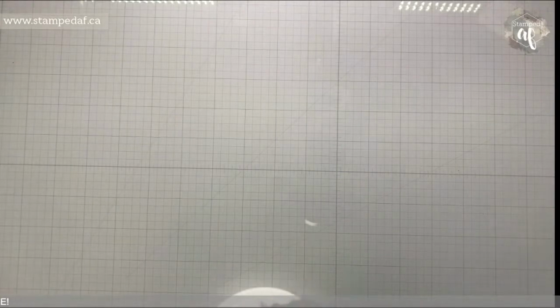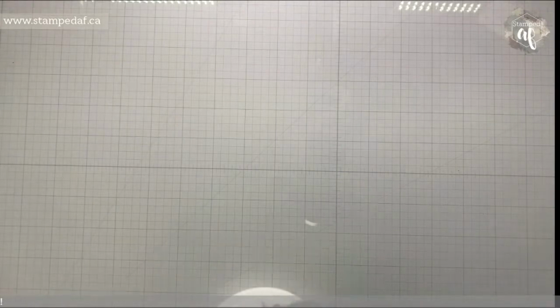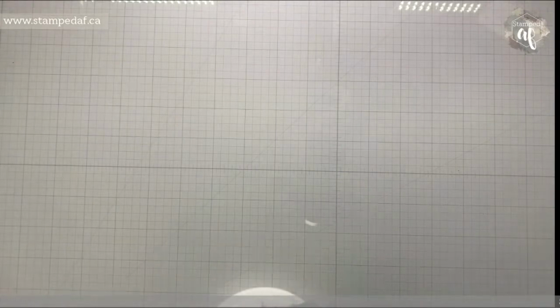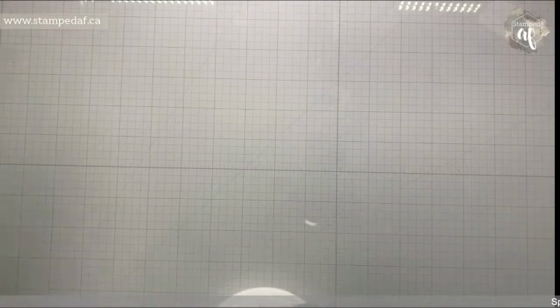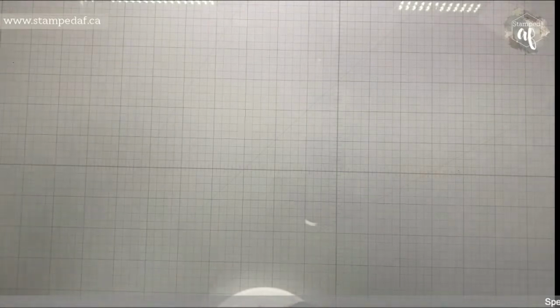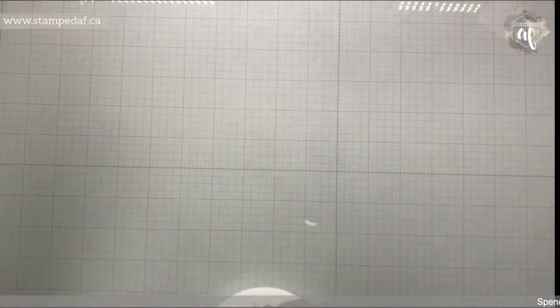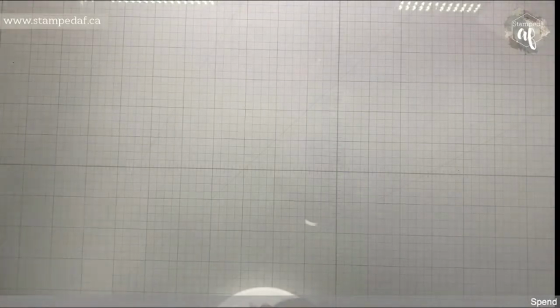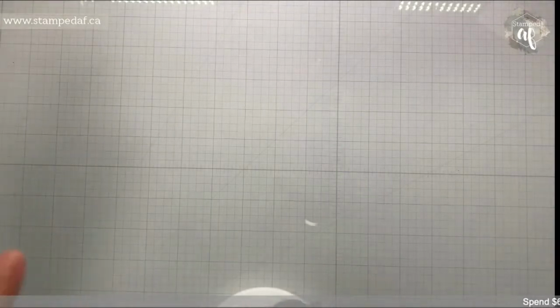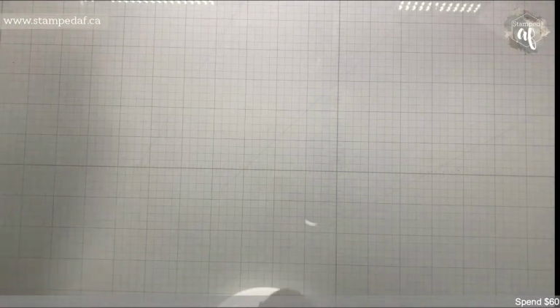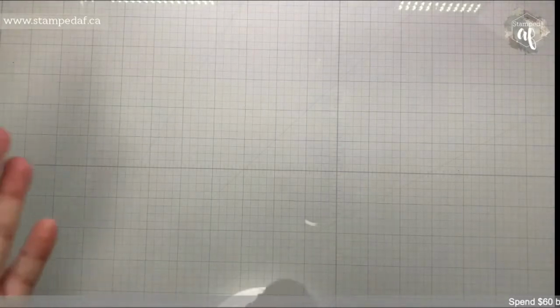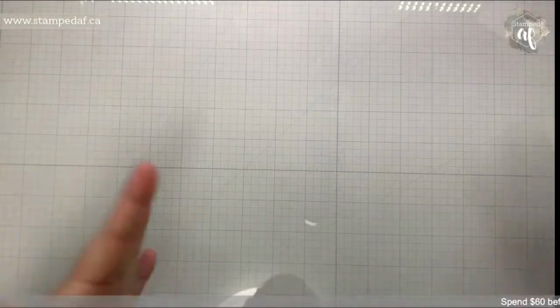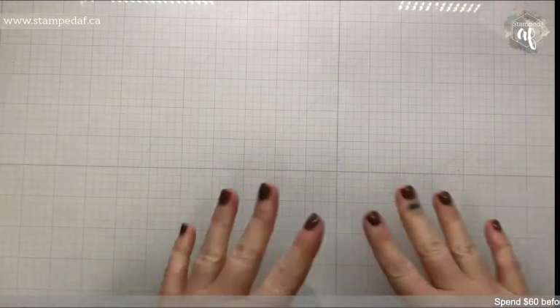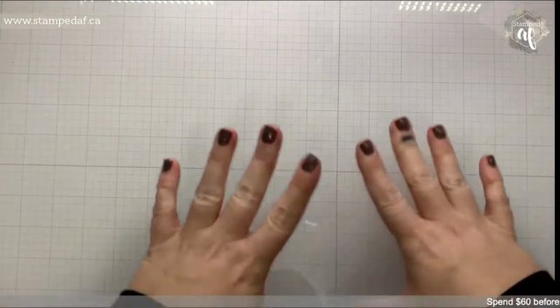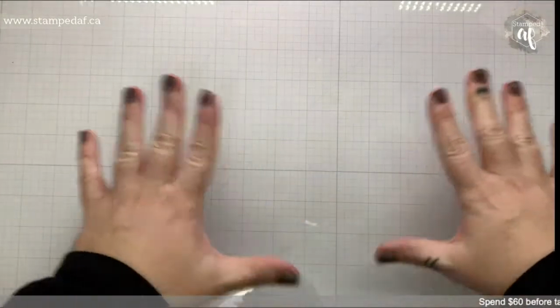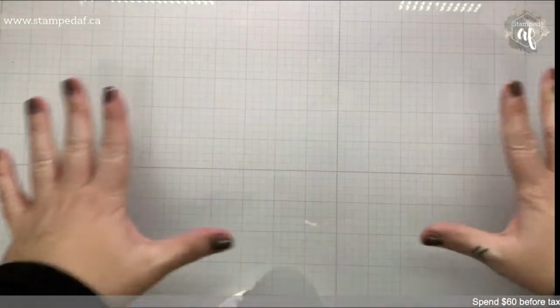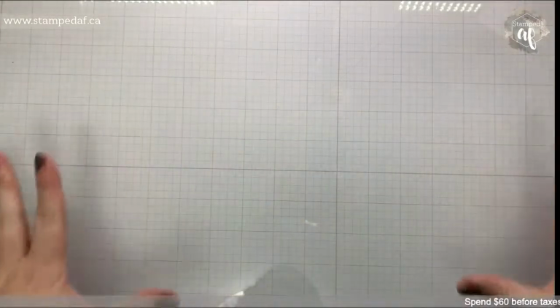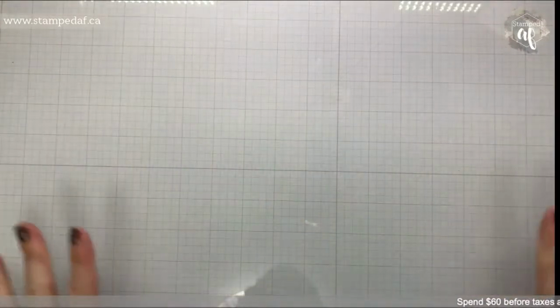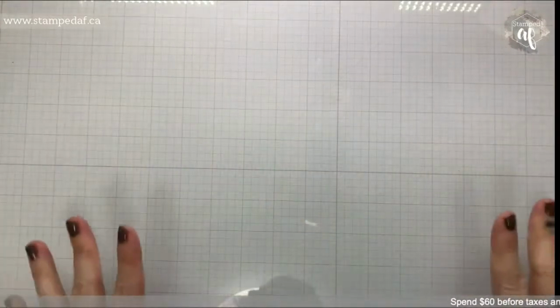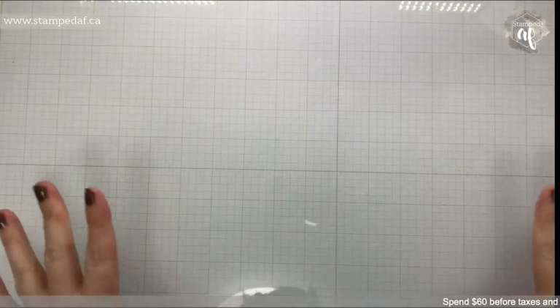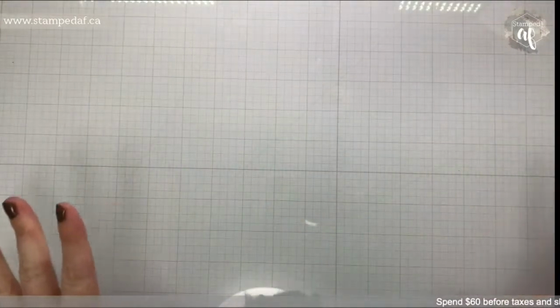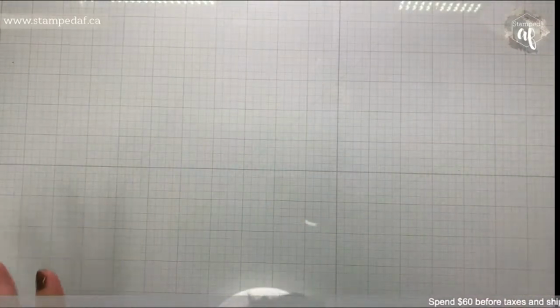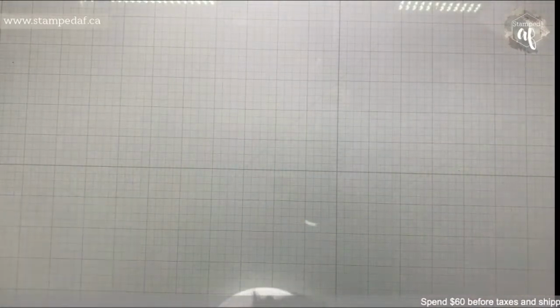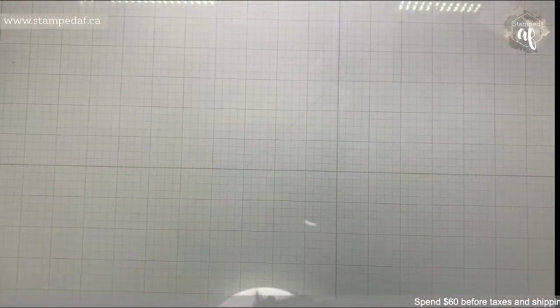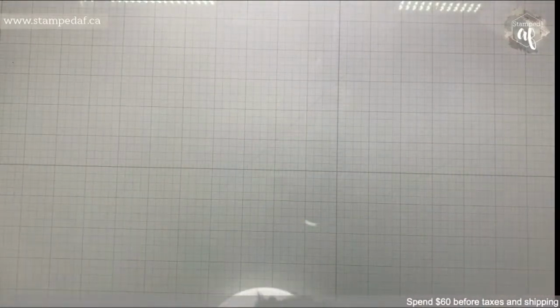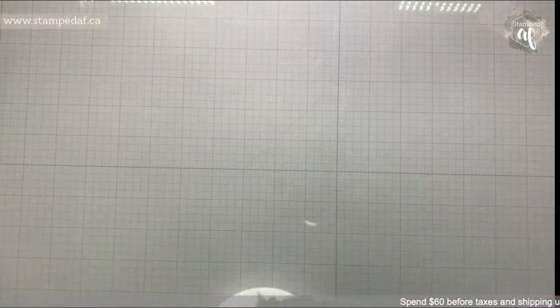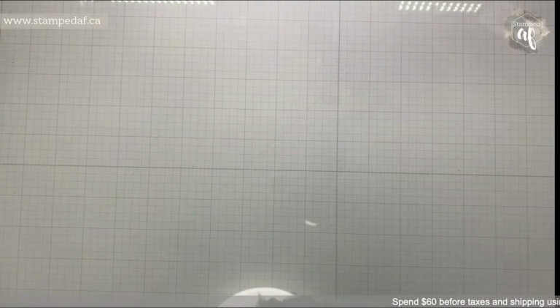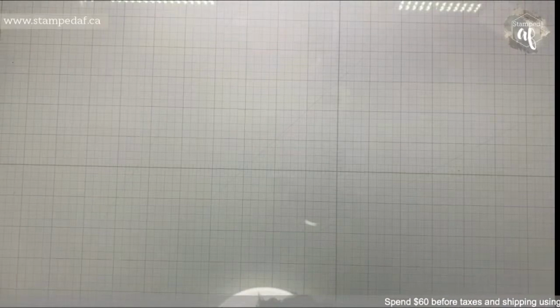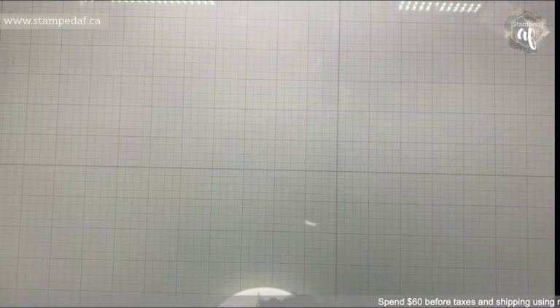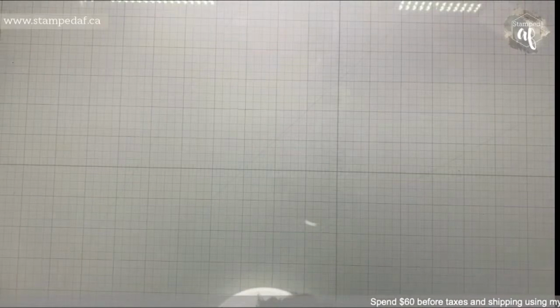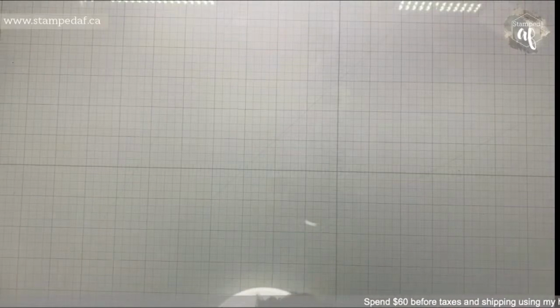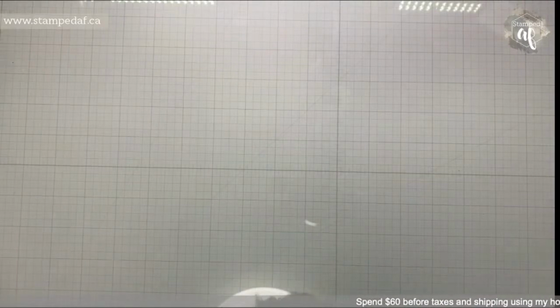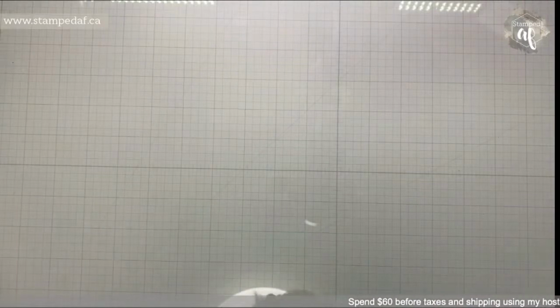Look at my new board — it looks so dark in here but it's actually beautiful and white.